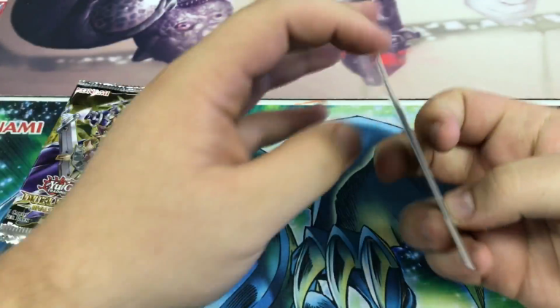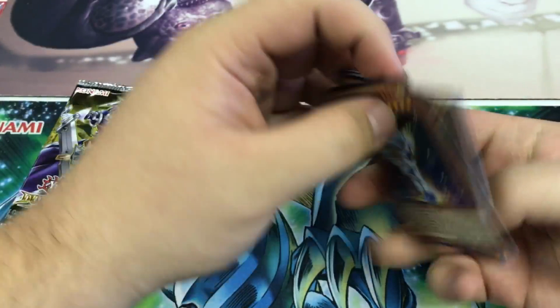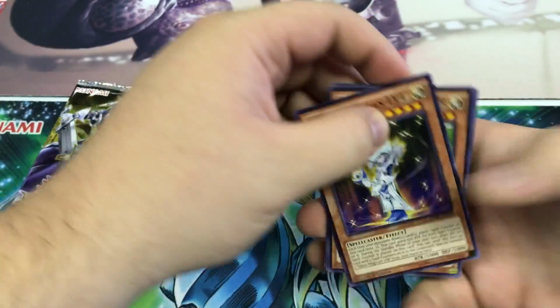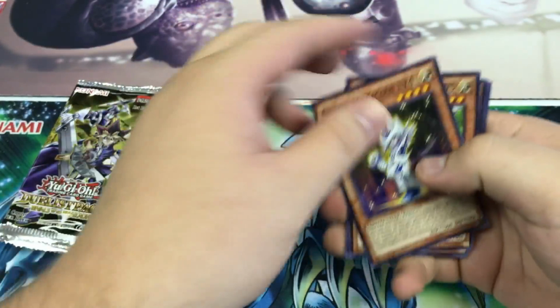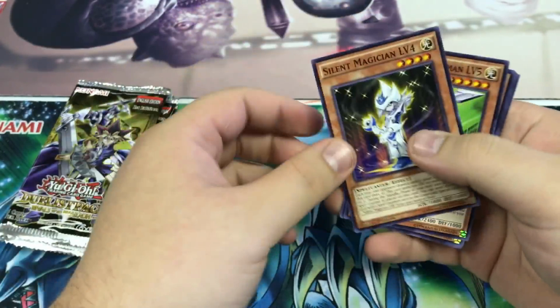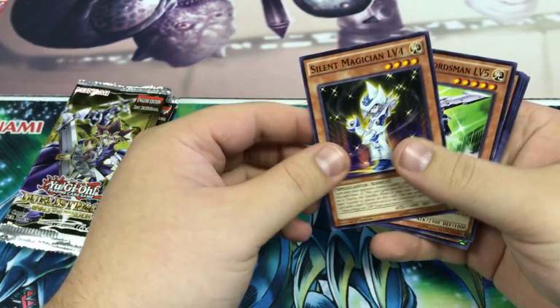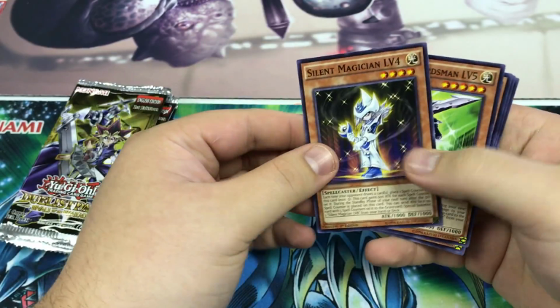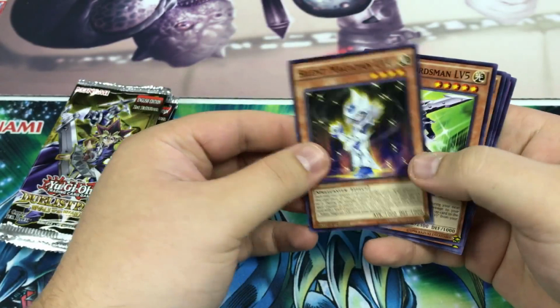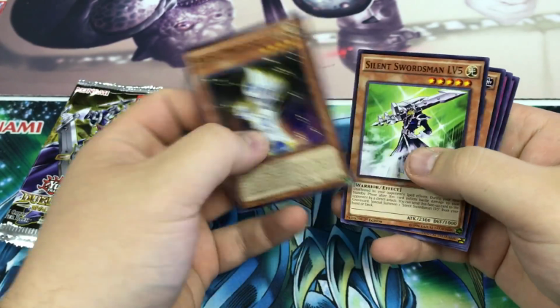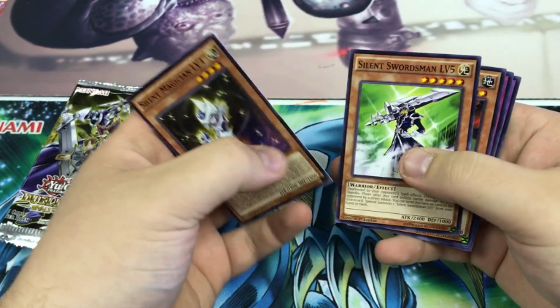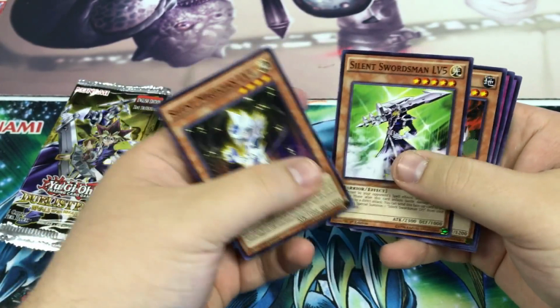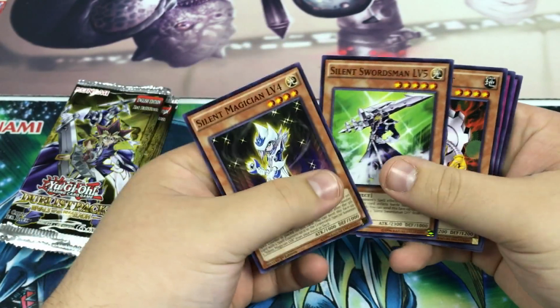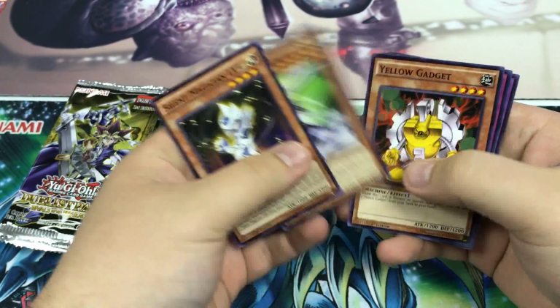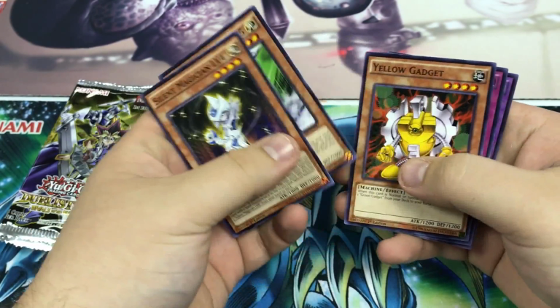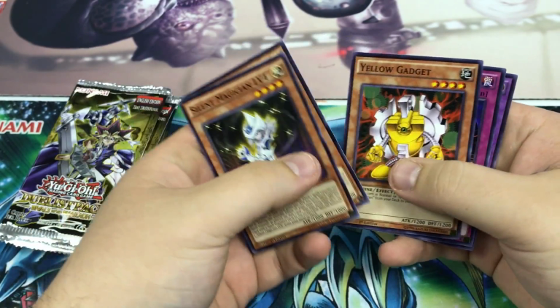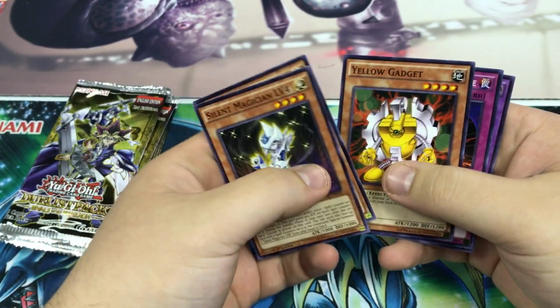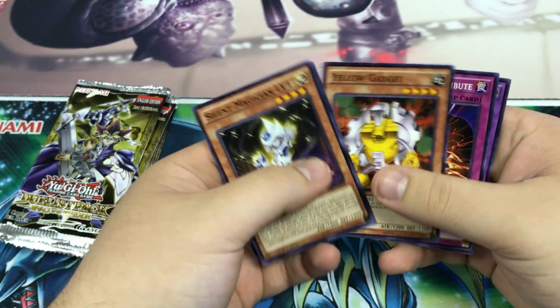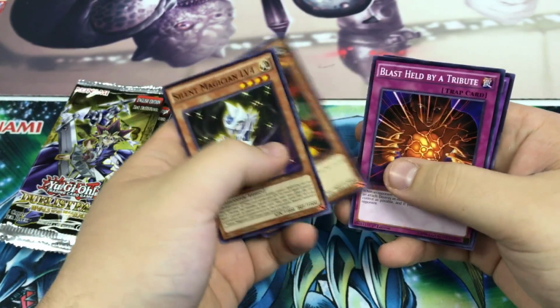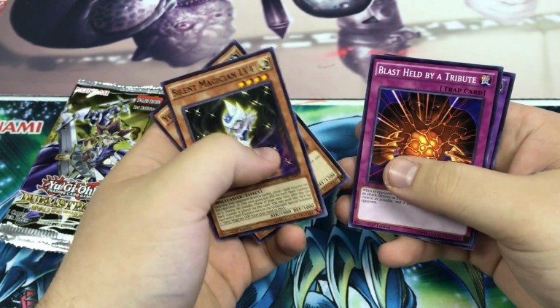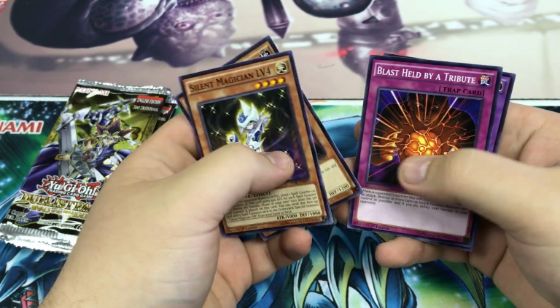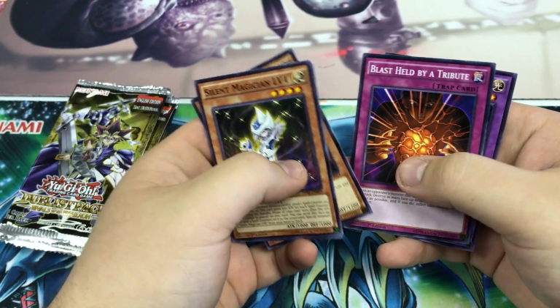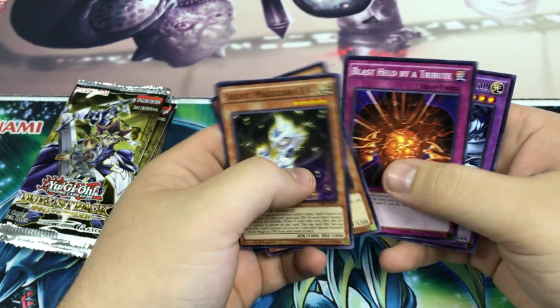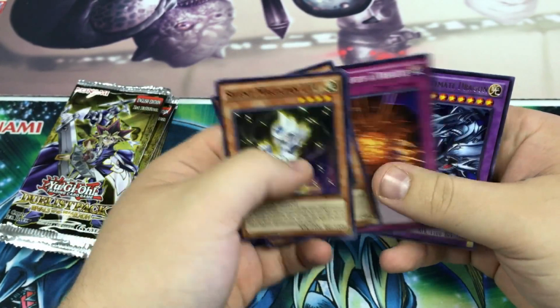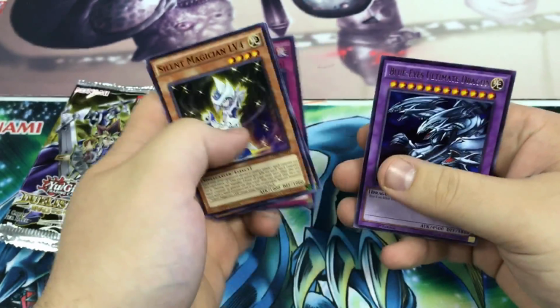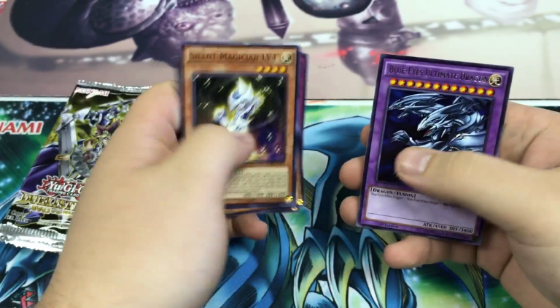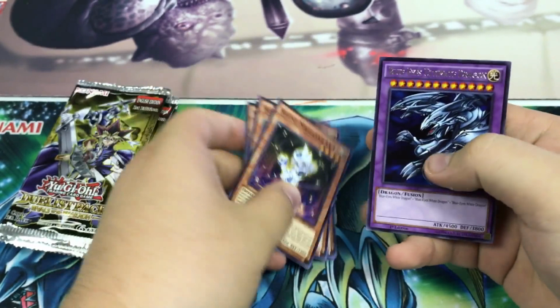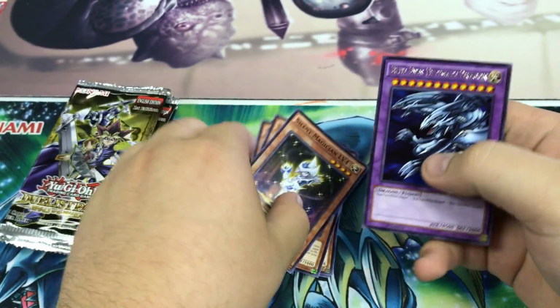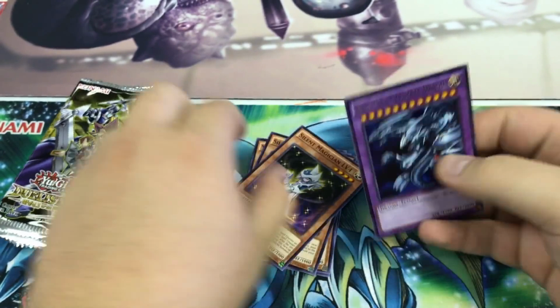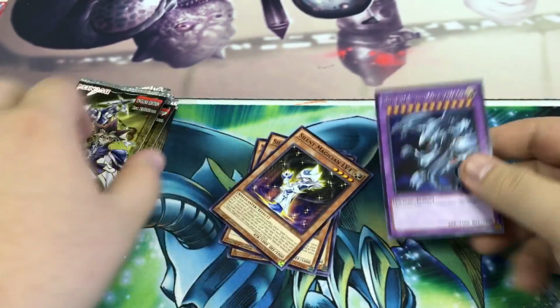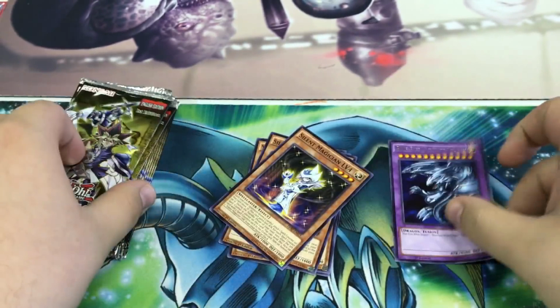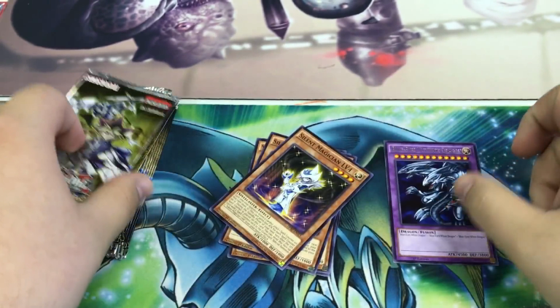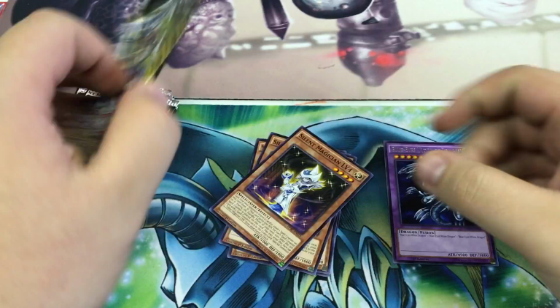First pack: Silent Magician, Silent Swordsman, Yellow Gadget, Blast Helped by Tribute, and Blue Eyes Ultimate Dragon.